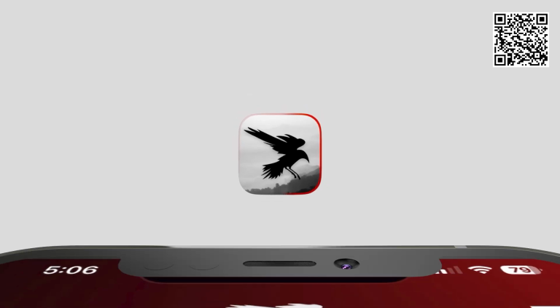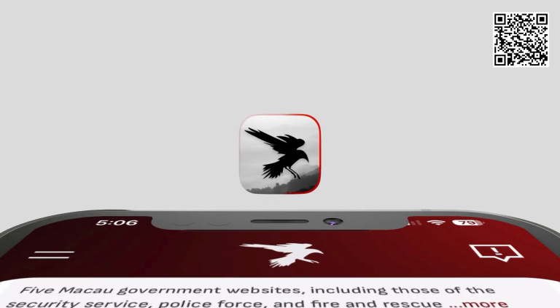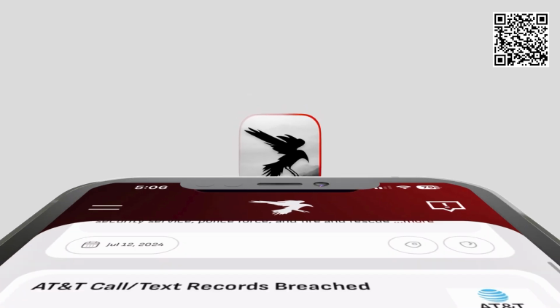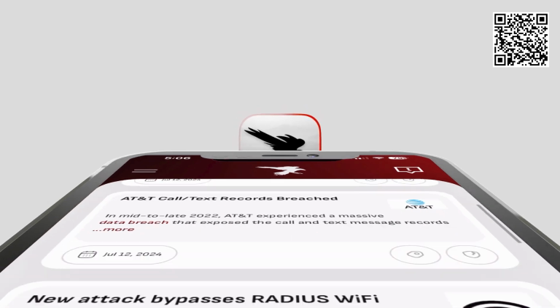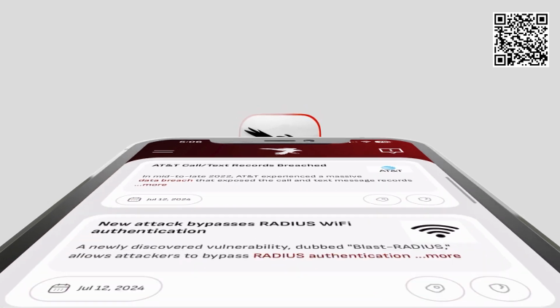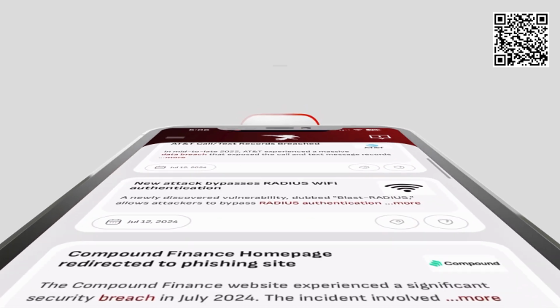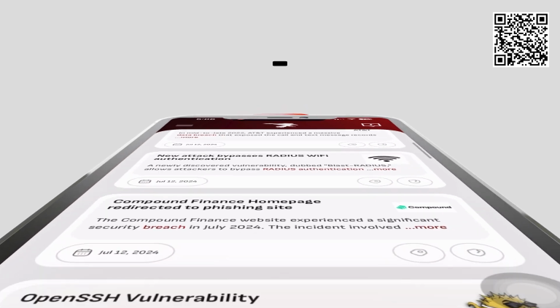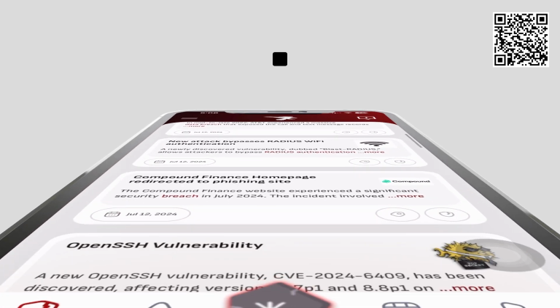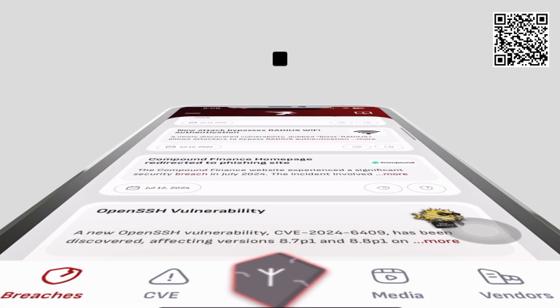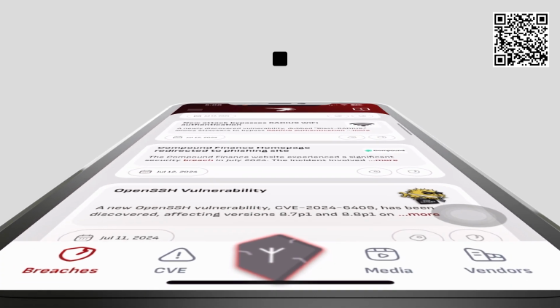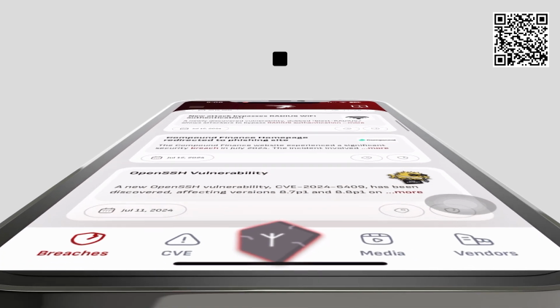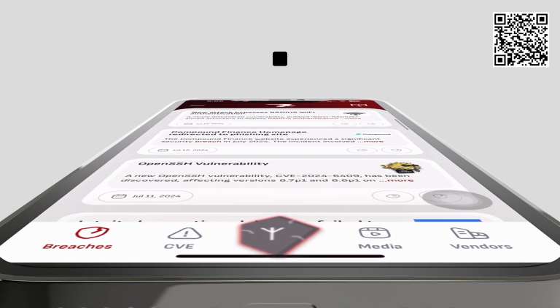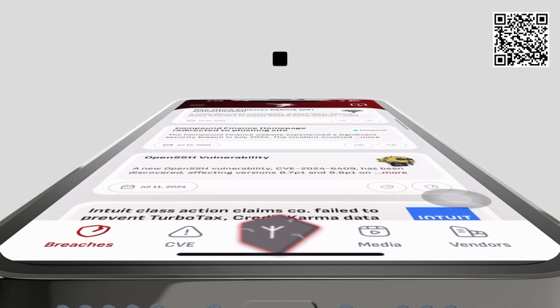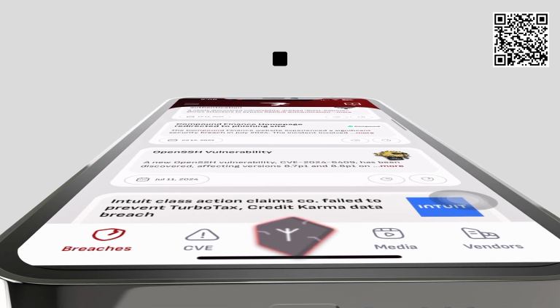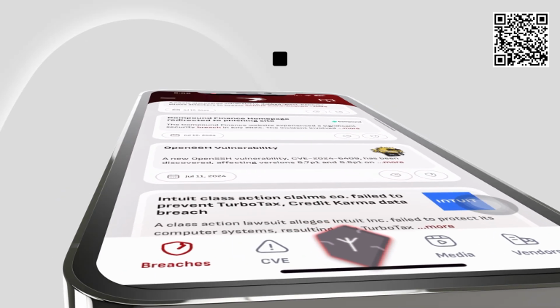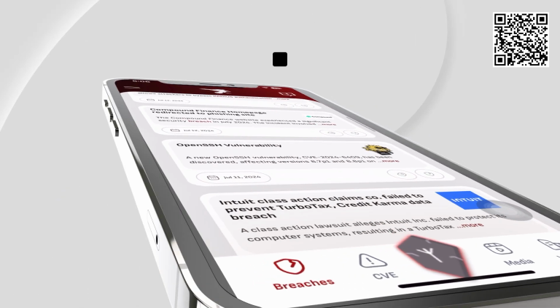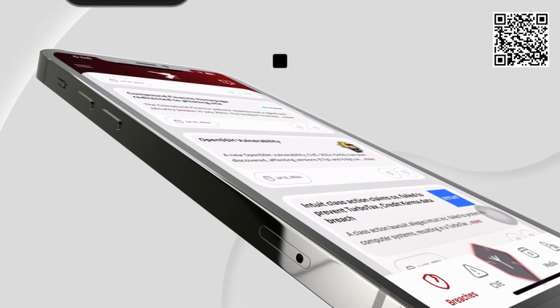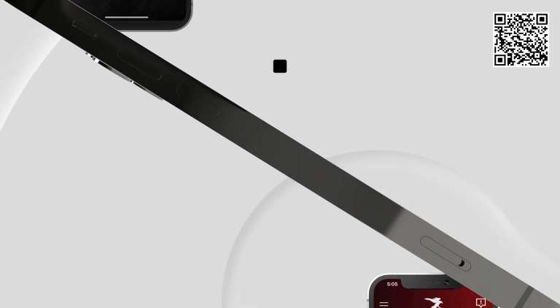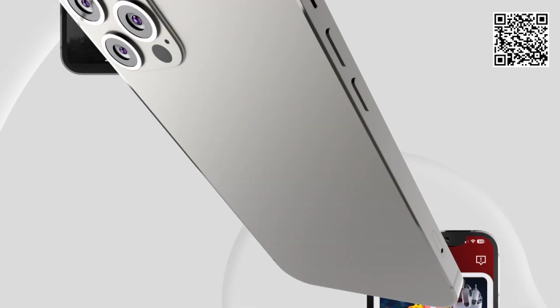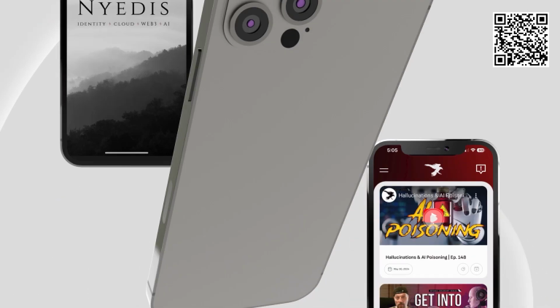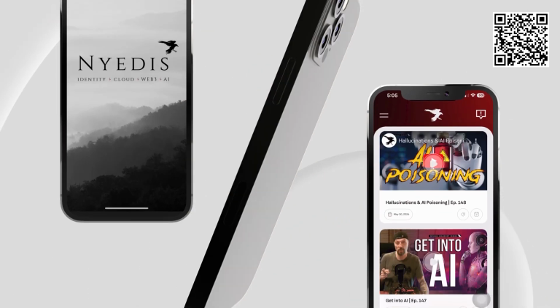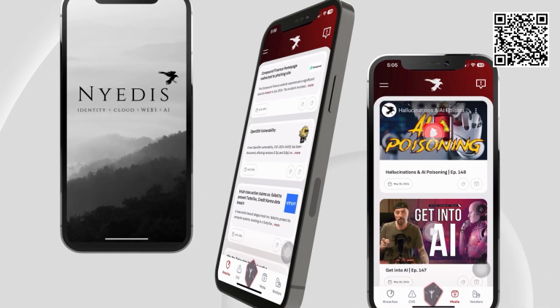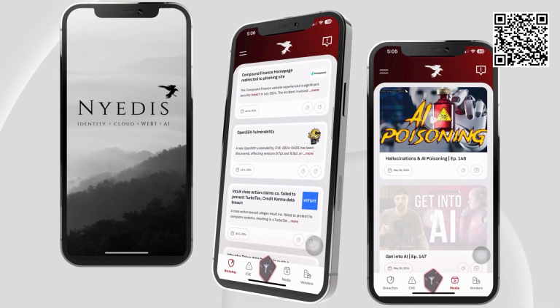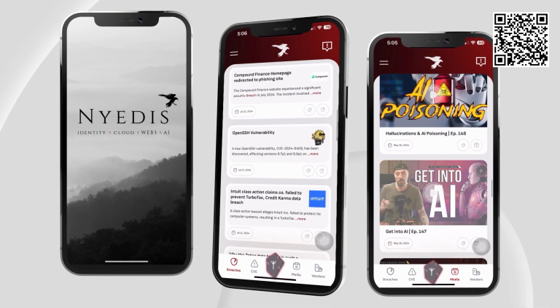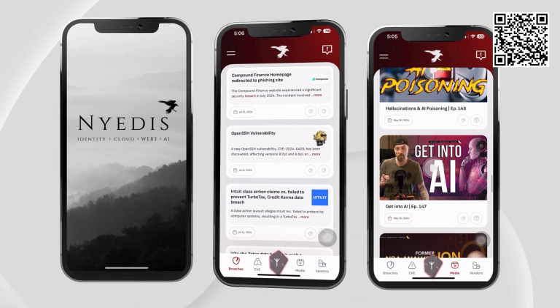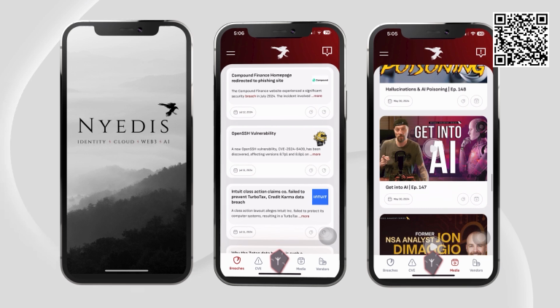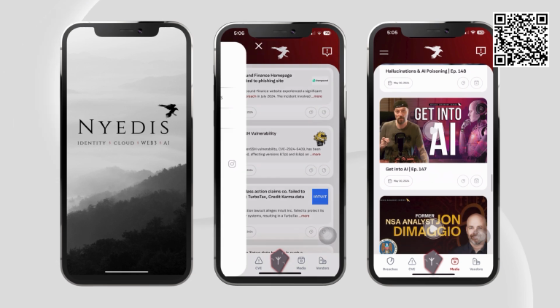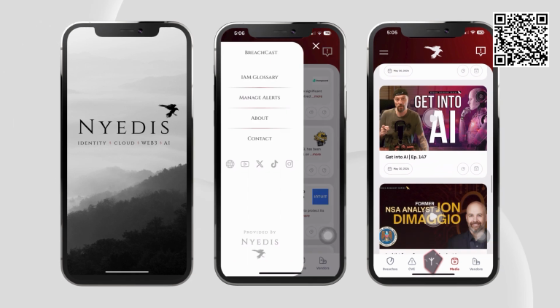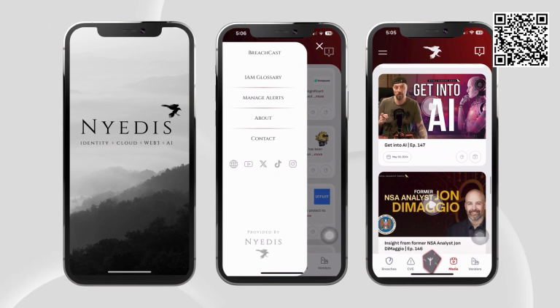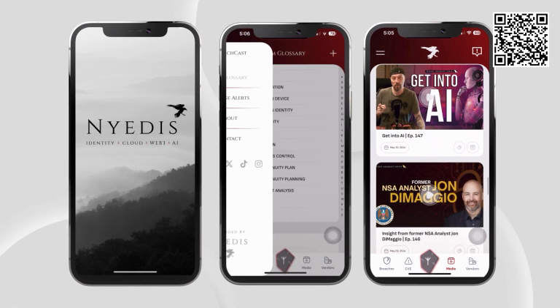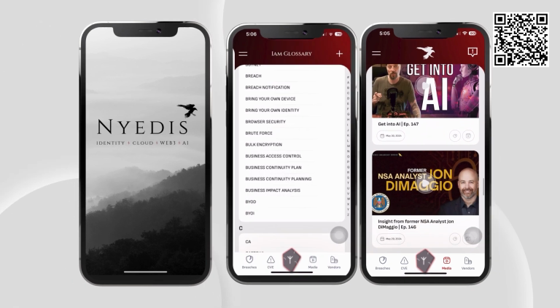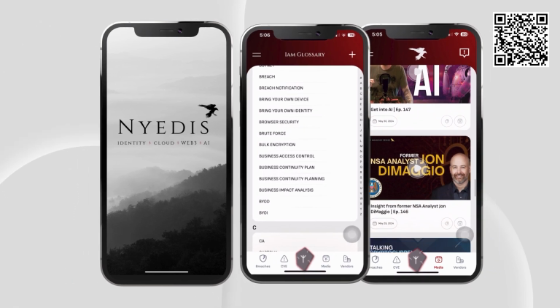Nidus BreachCast — the world's first identity management app made exclusively for identity experts and product owners — is available in the iOS App Store now.